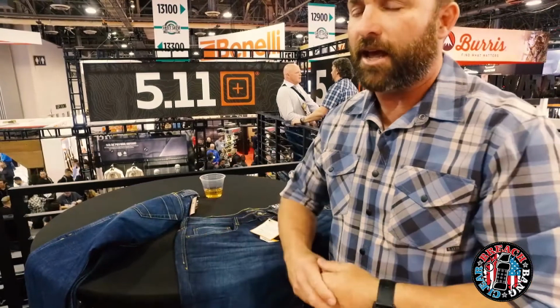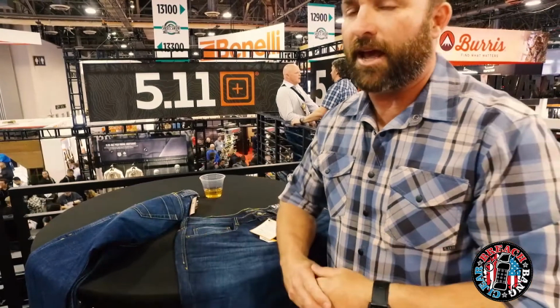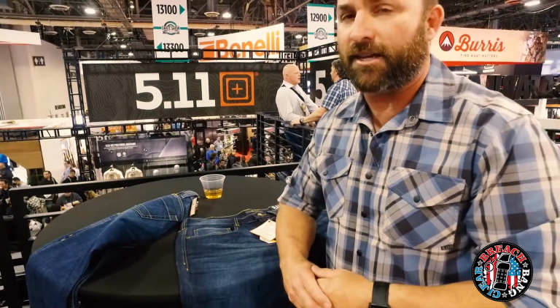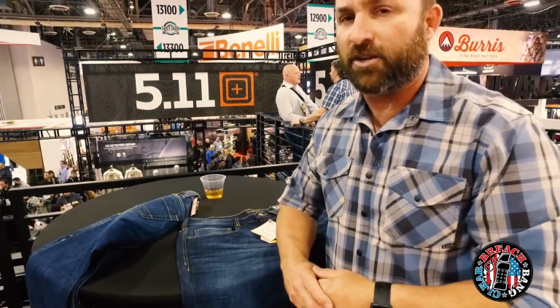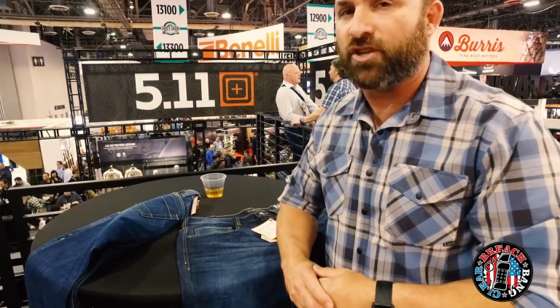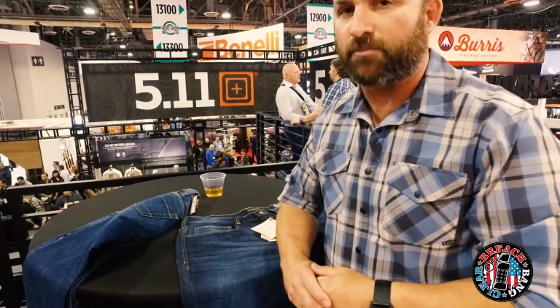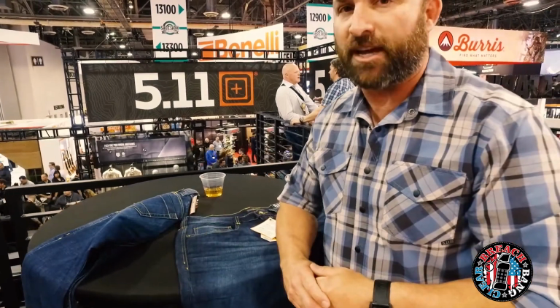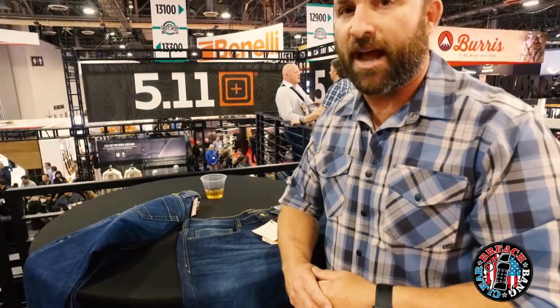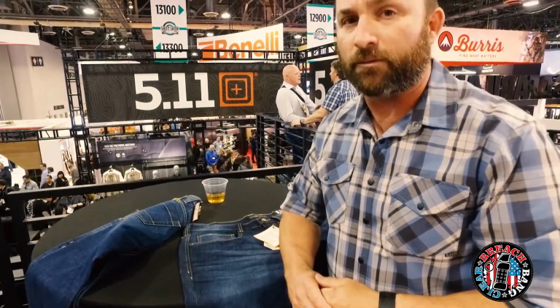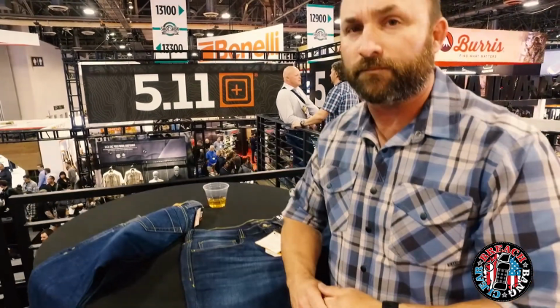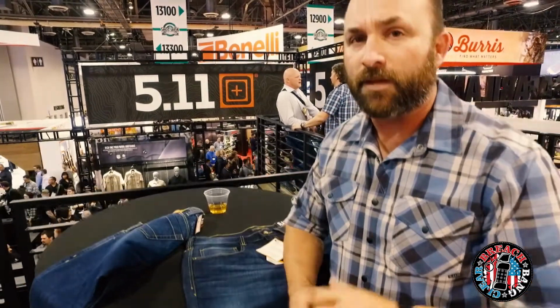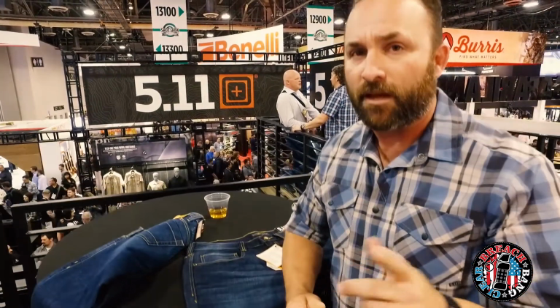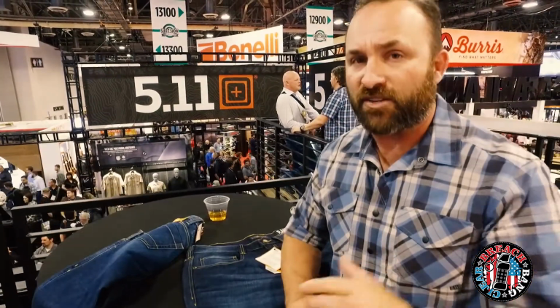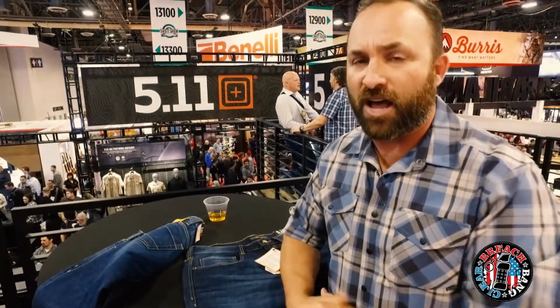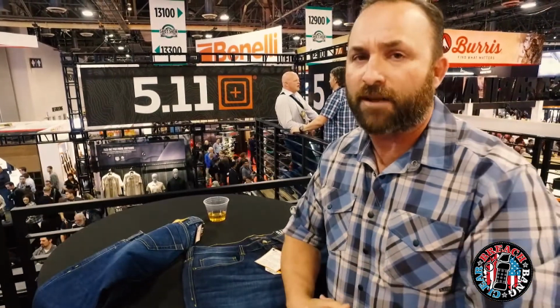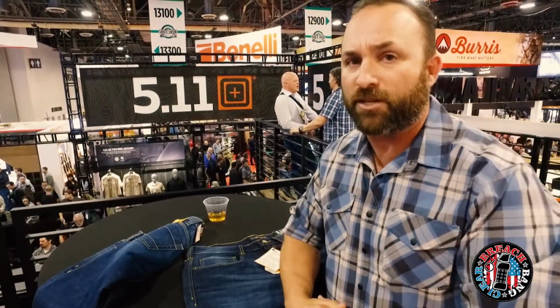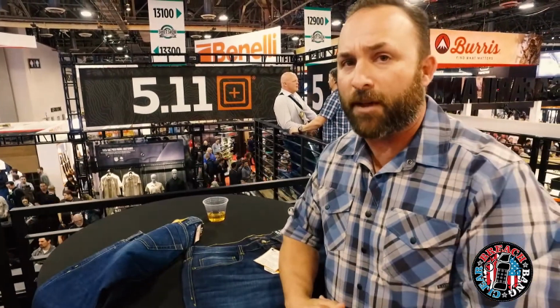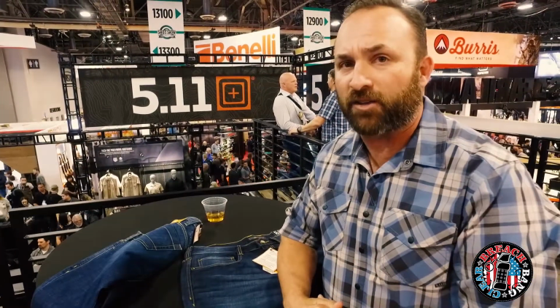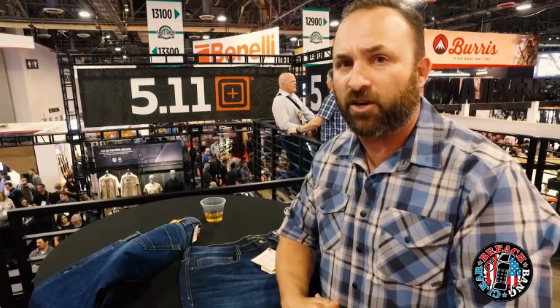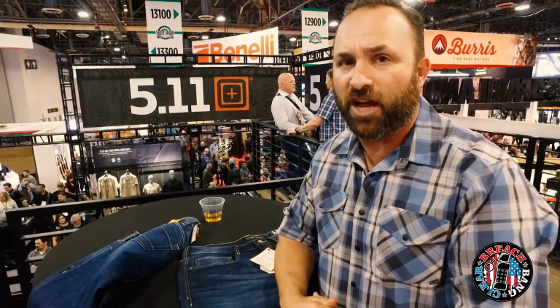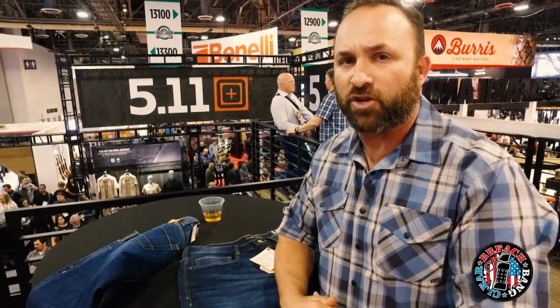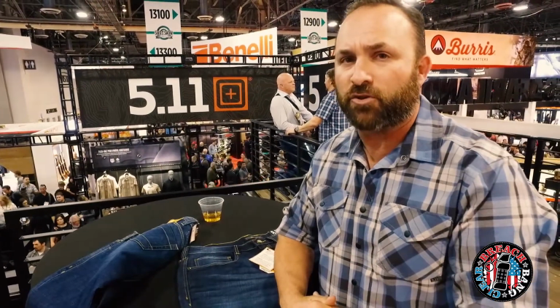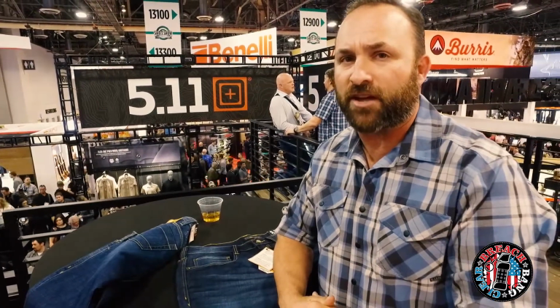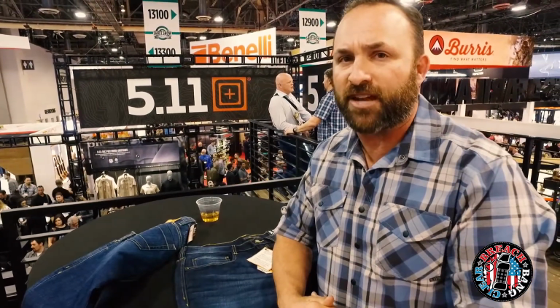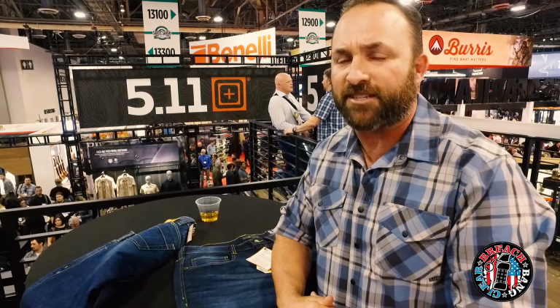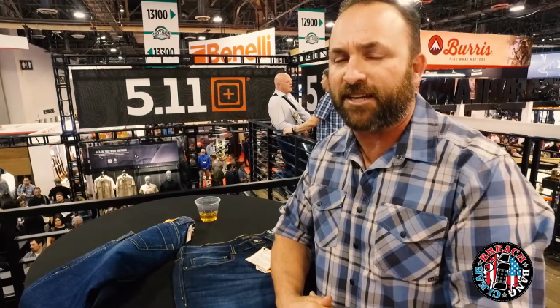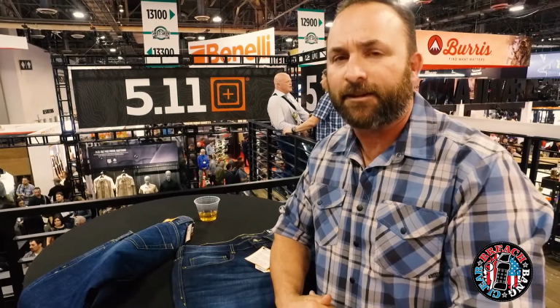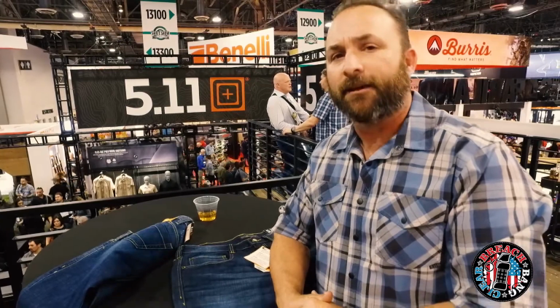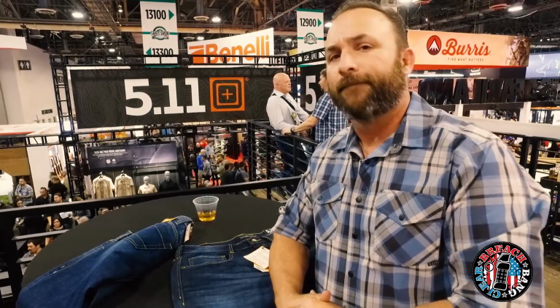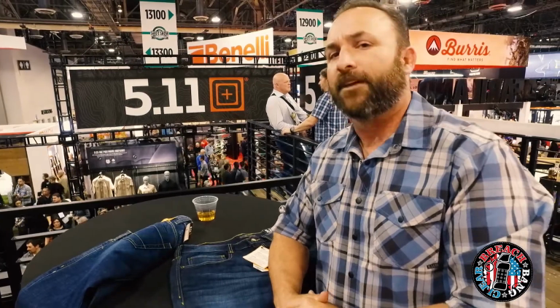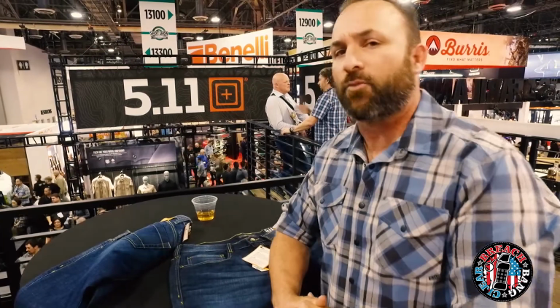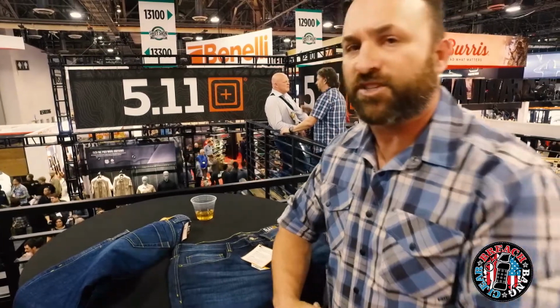You should come check it out. Thanks a lot. Preach Payne Clear, SHOT Show 2018. Thanks for watching.